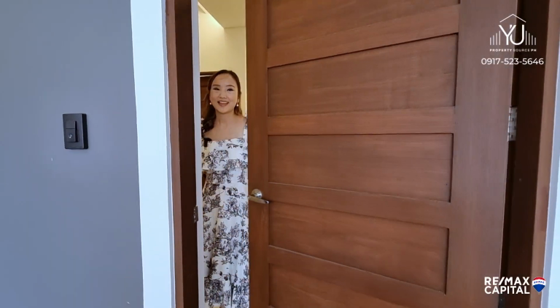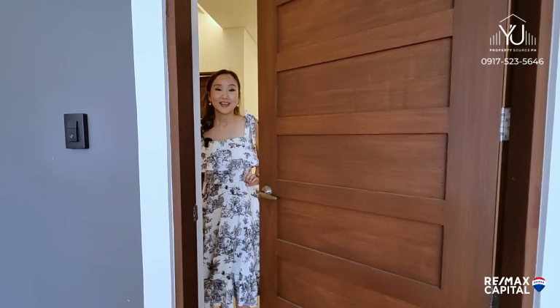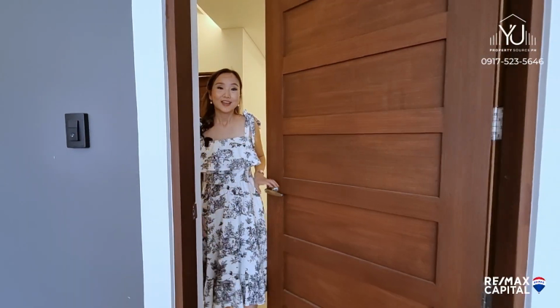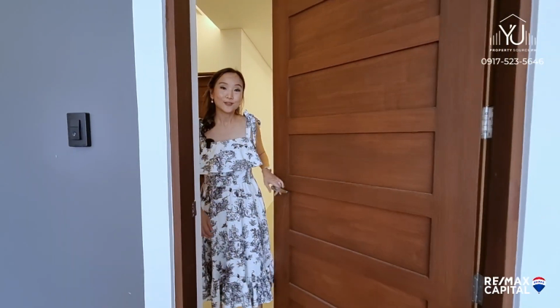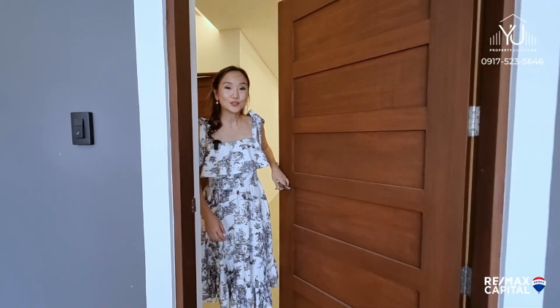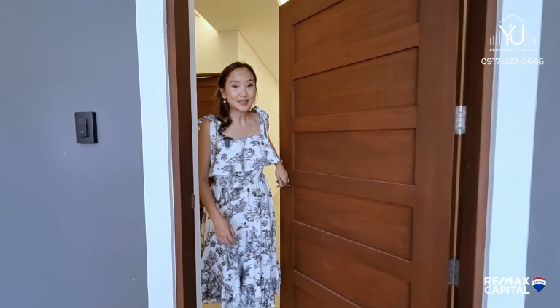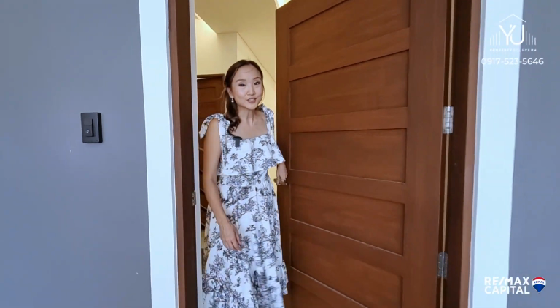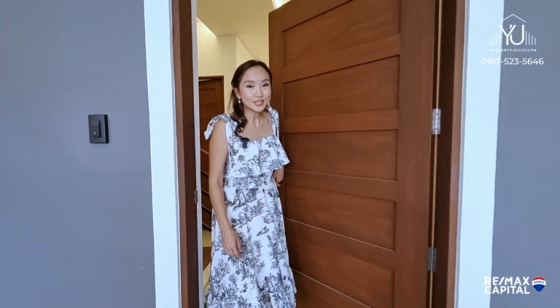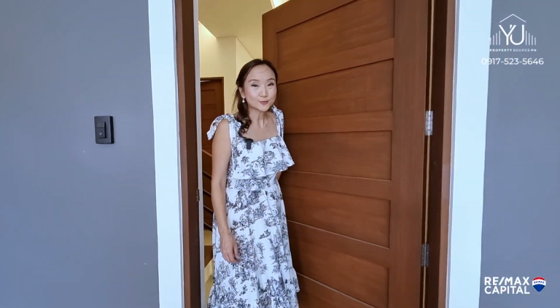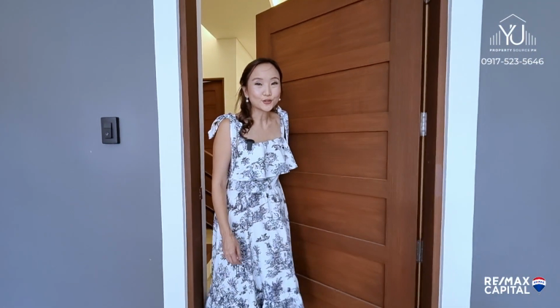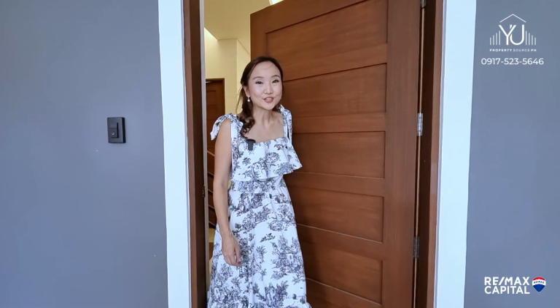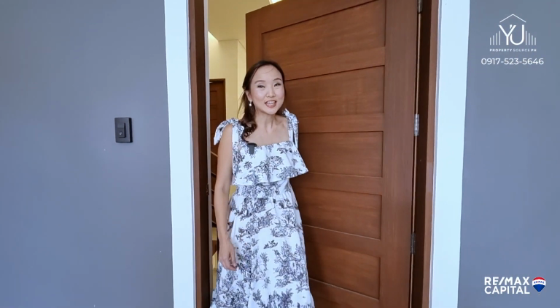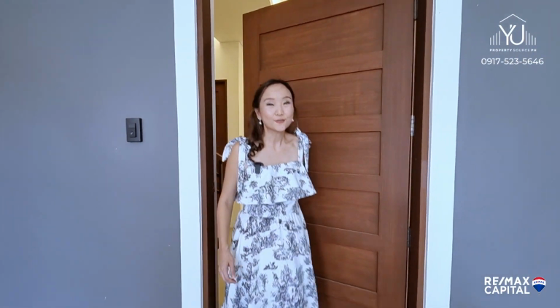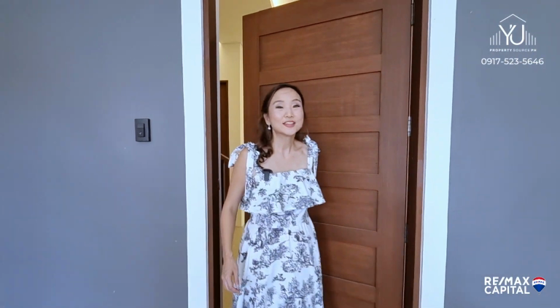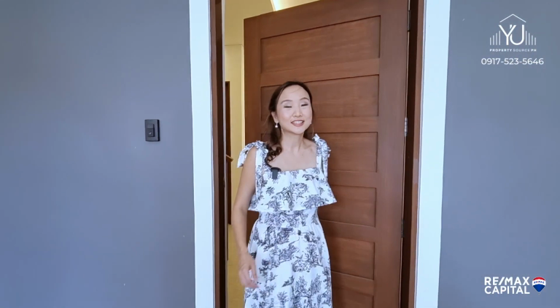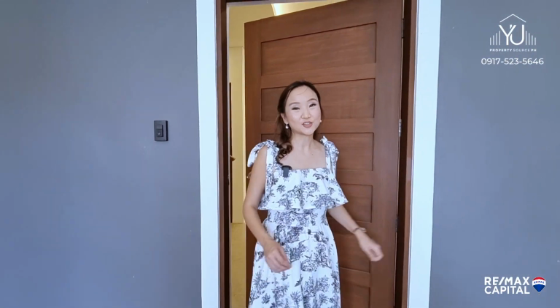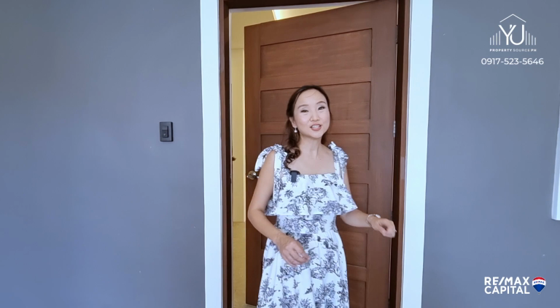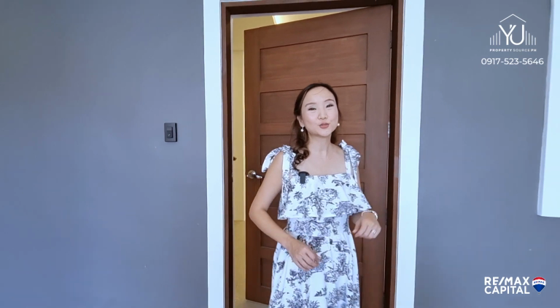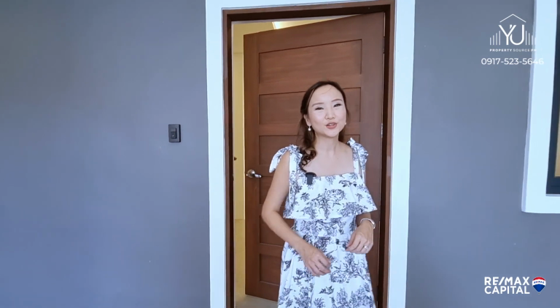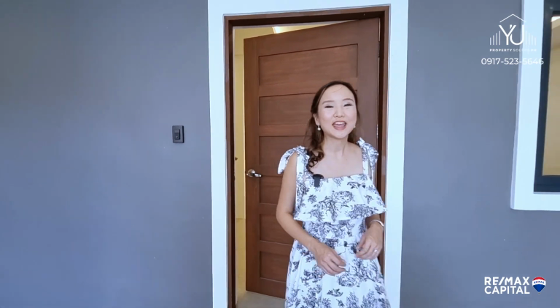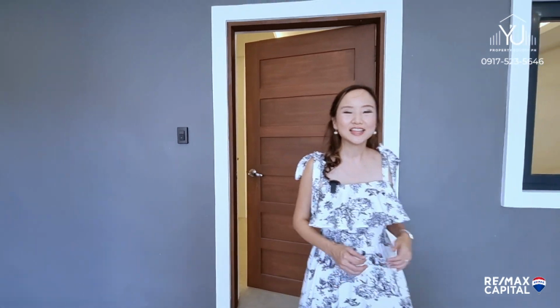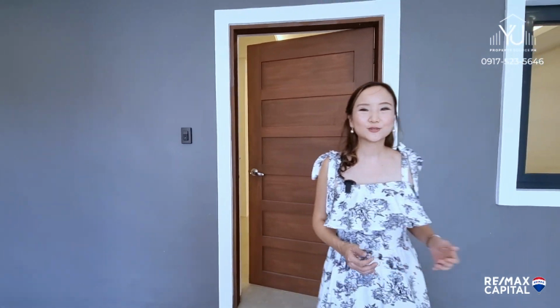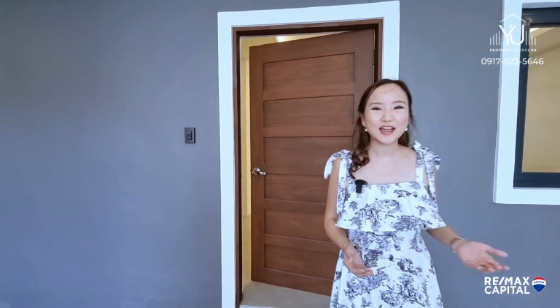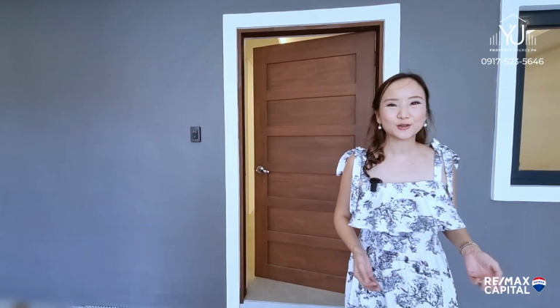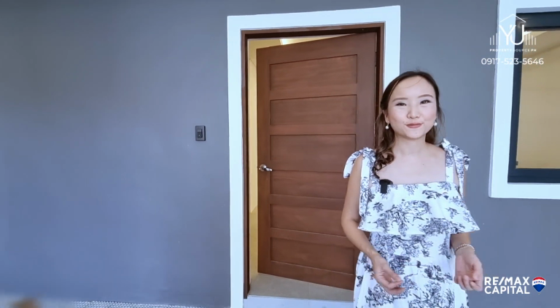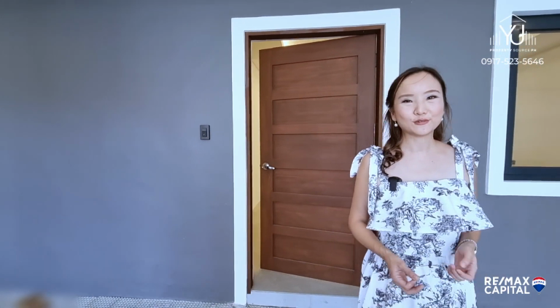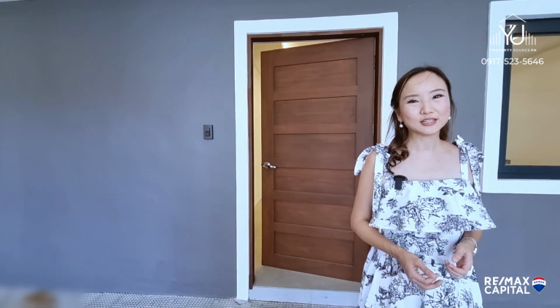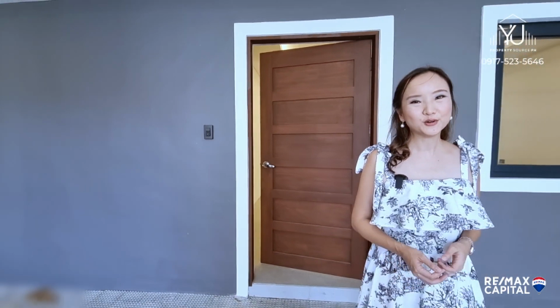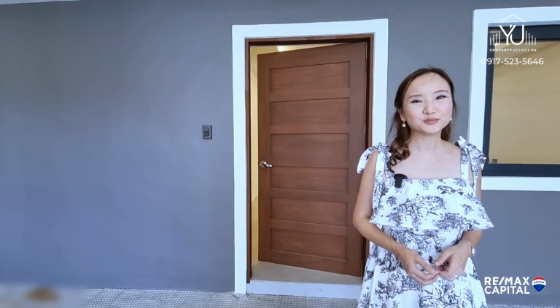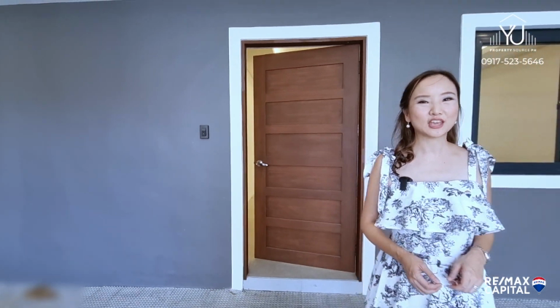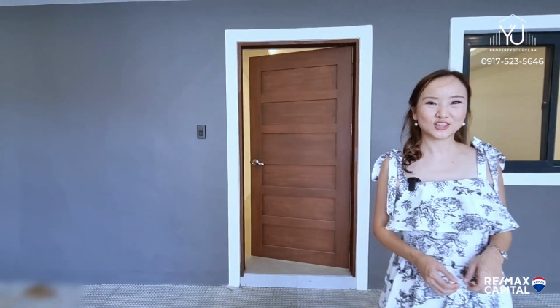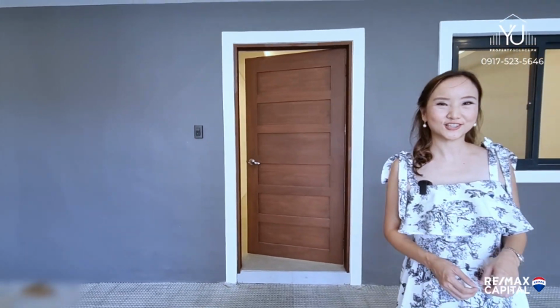If you'd like to see this for yourself, schedule a tour and let's find your favorite home together.